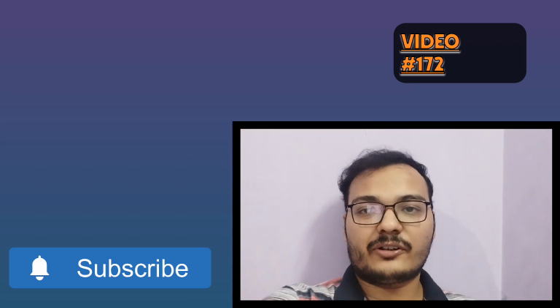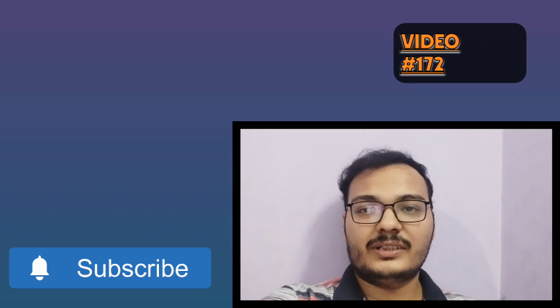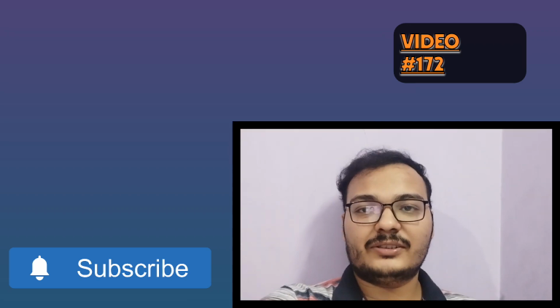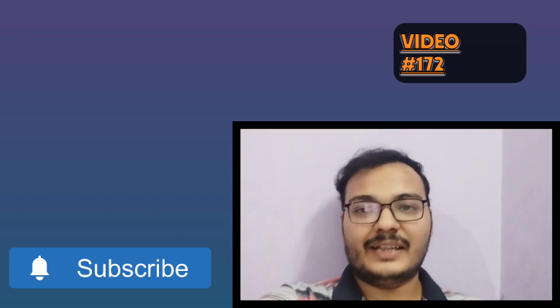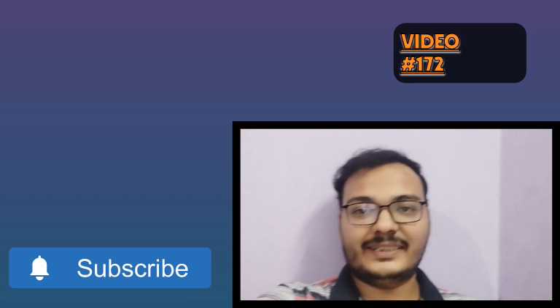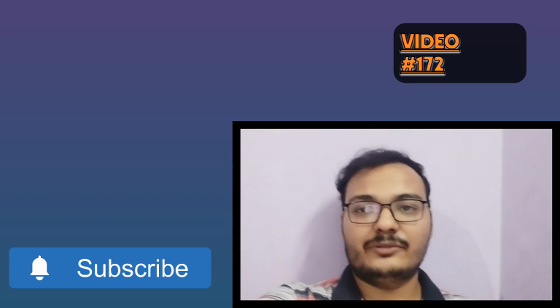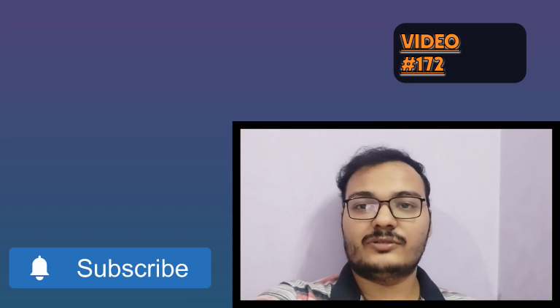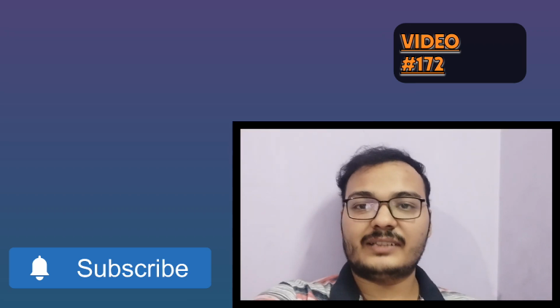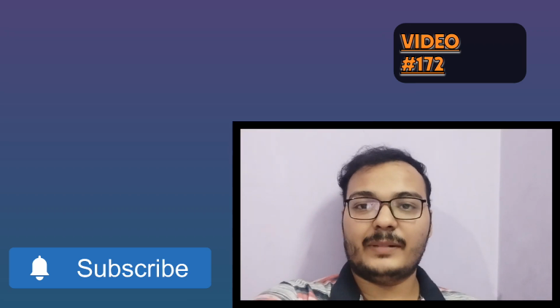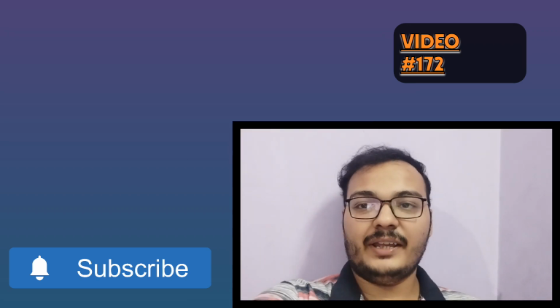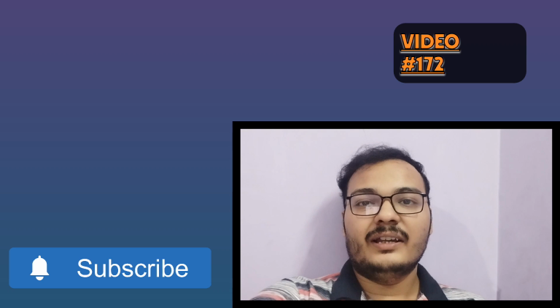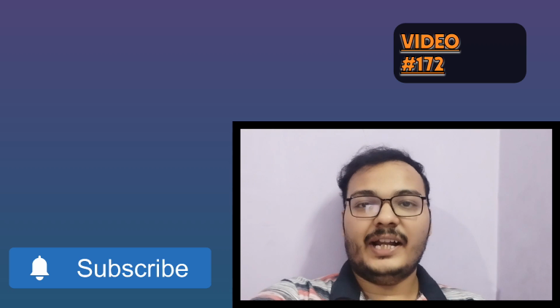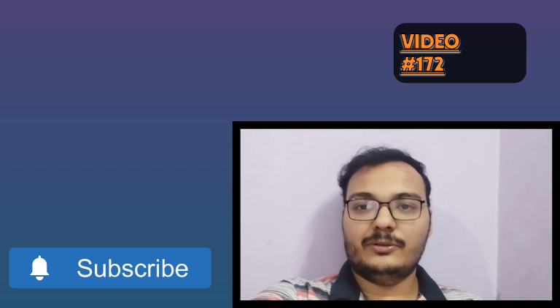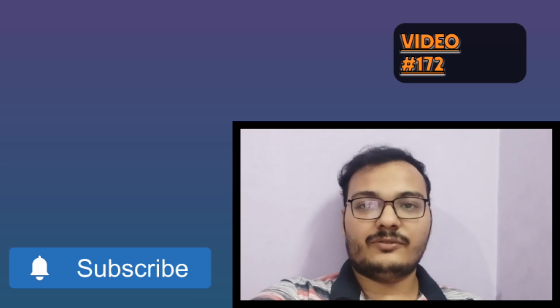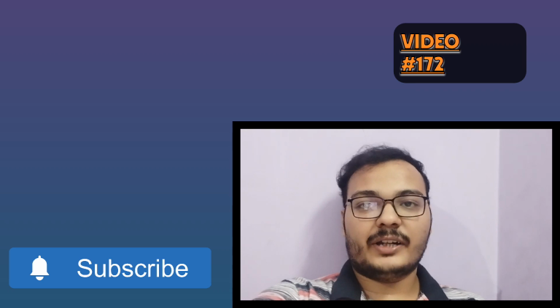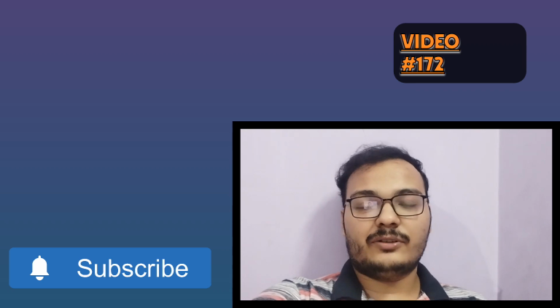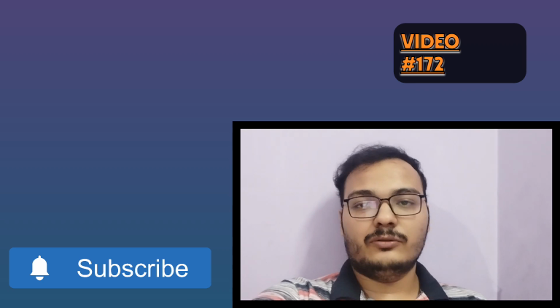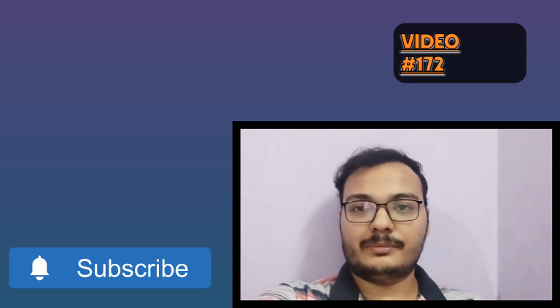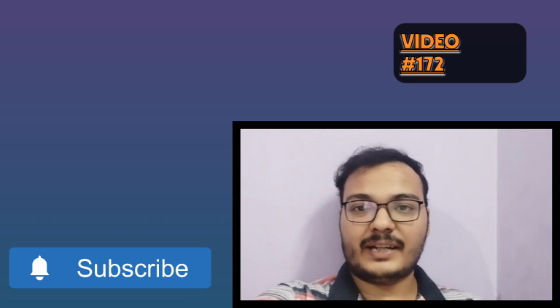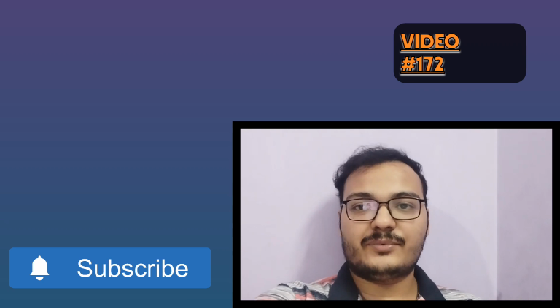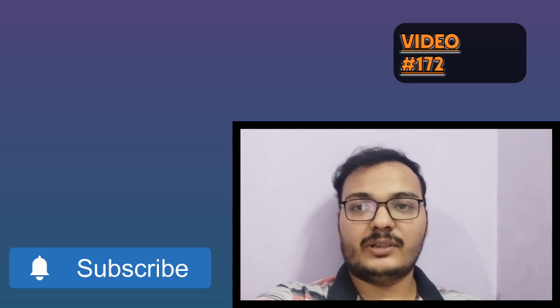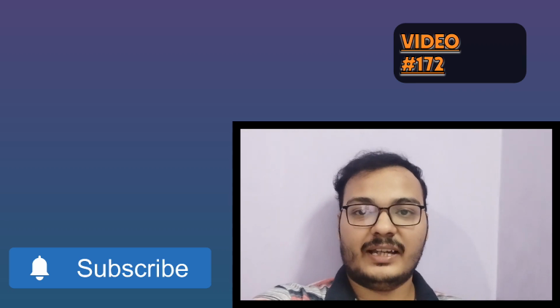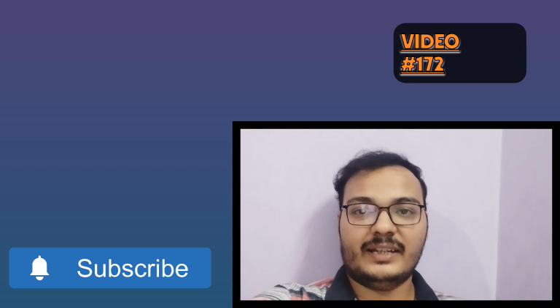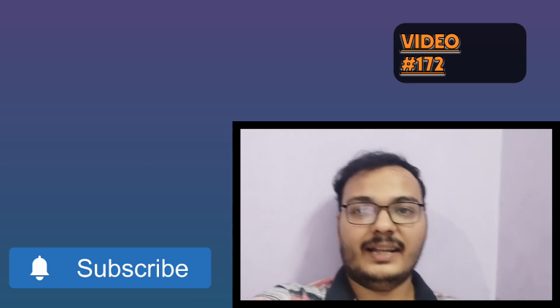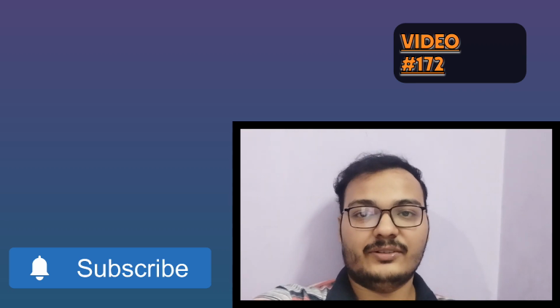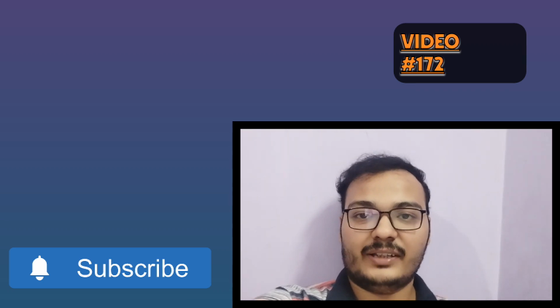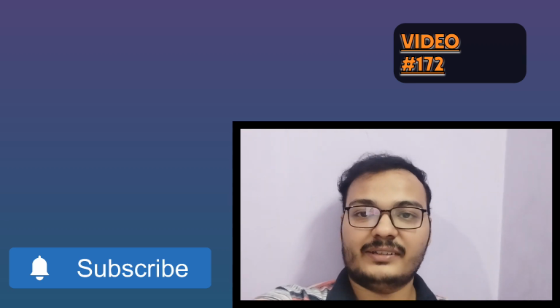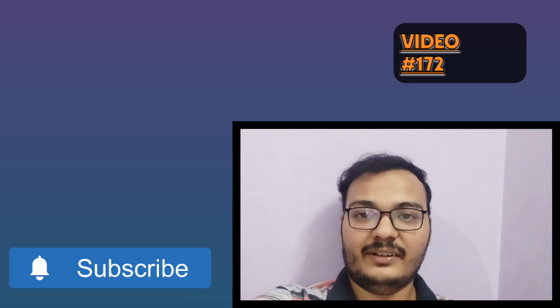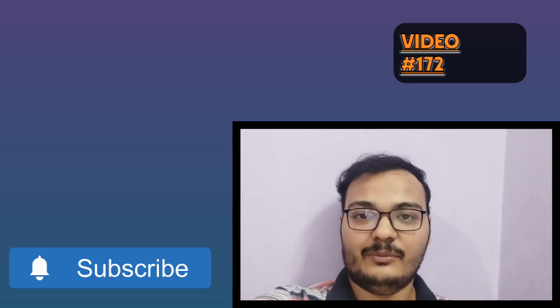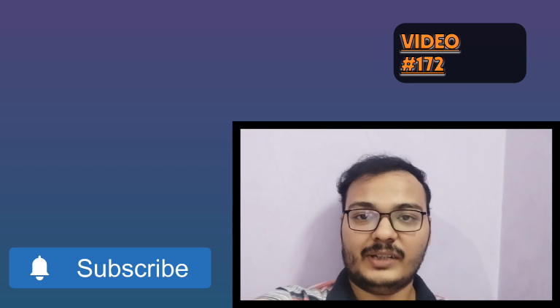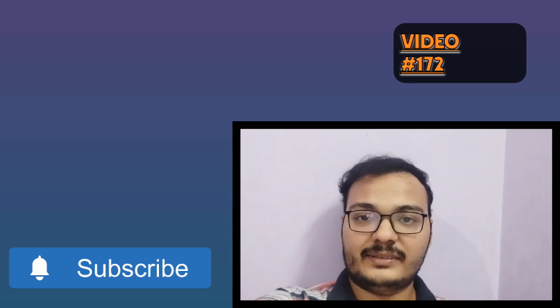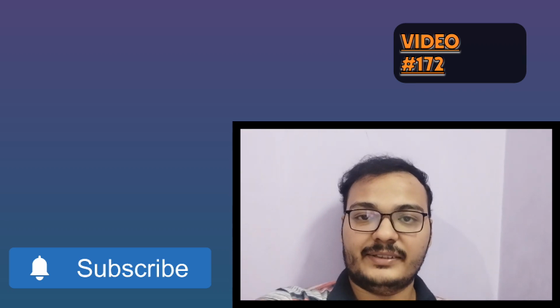That's the update from MountBlue Technologies. Just apply, don't forget to subscribe to the channel, and join the Telegram group. That's it!